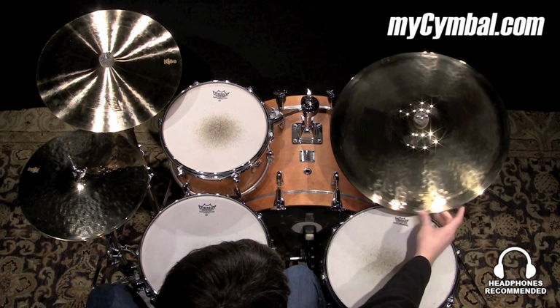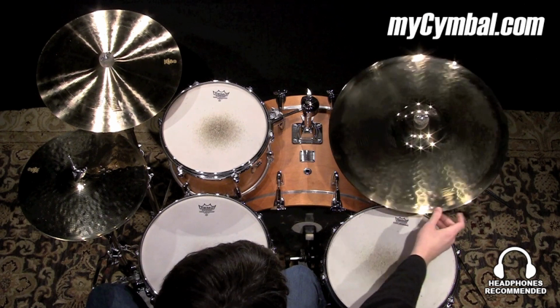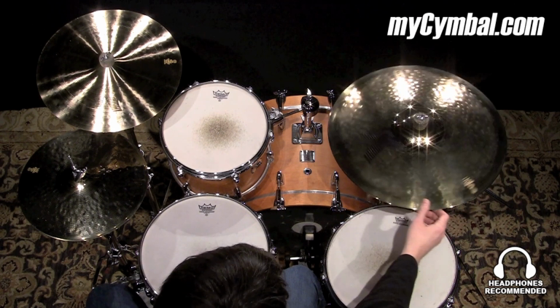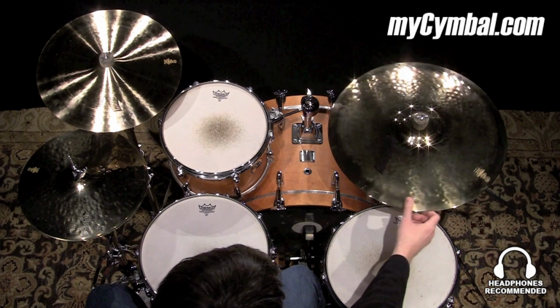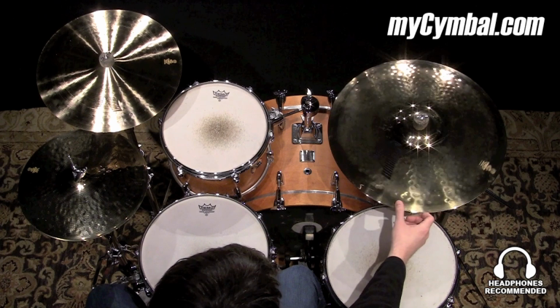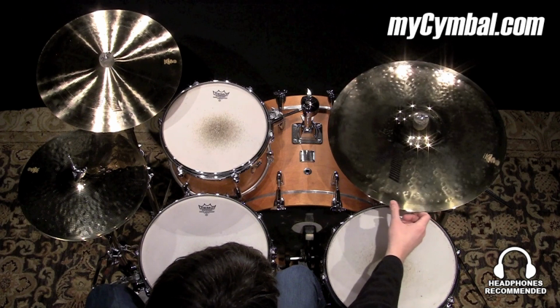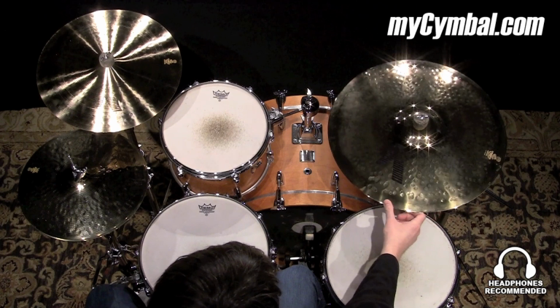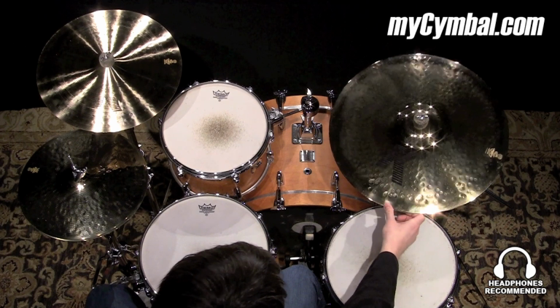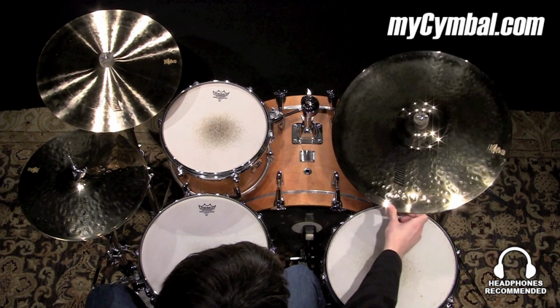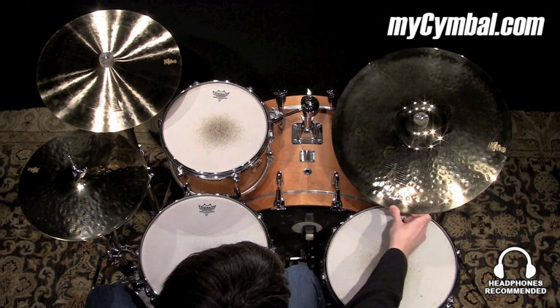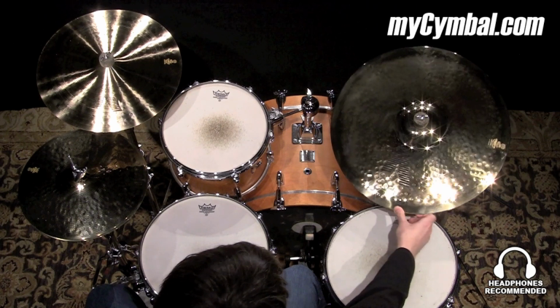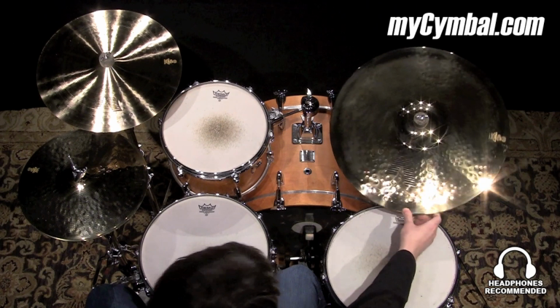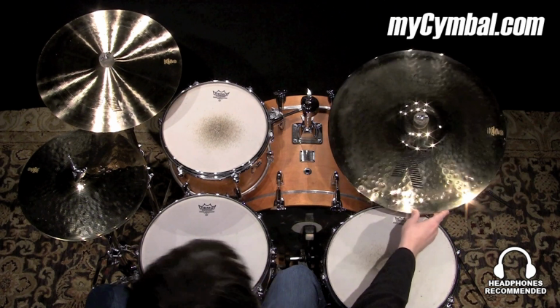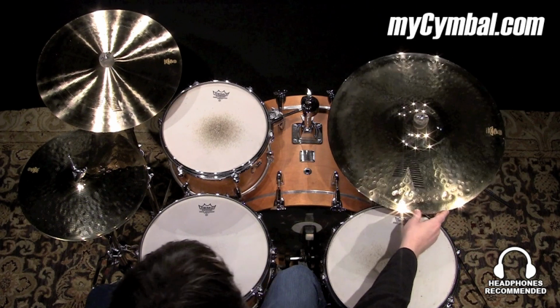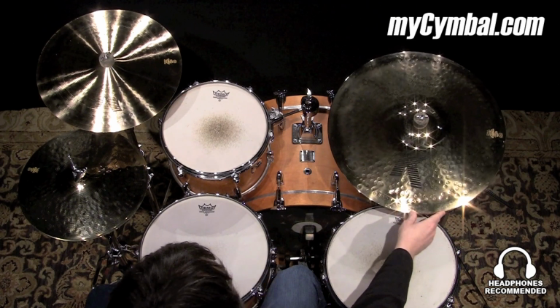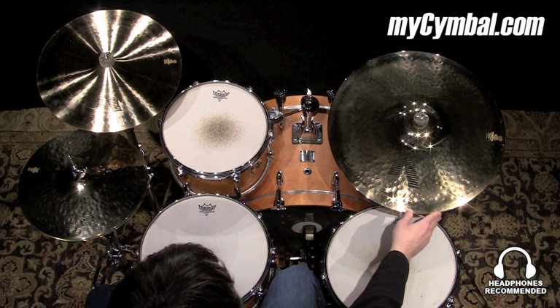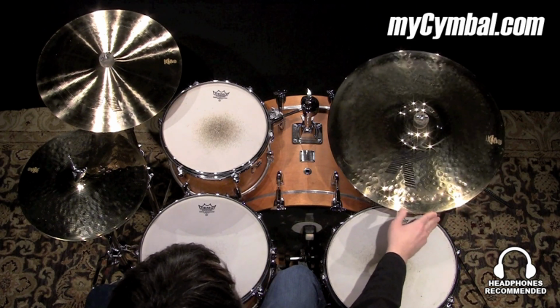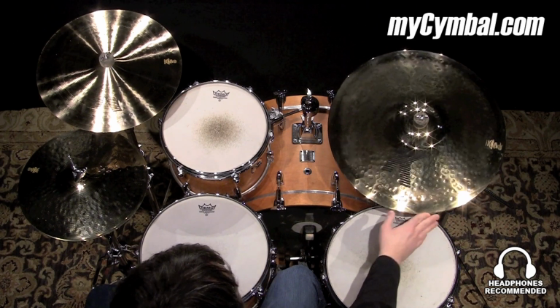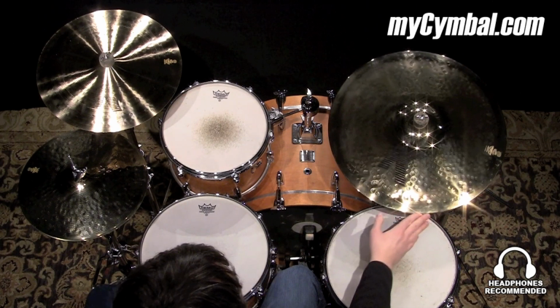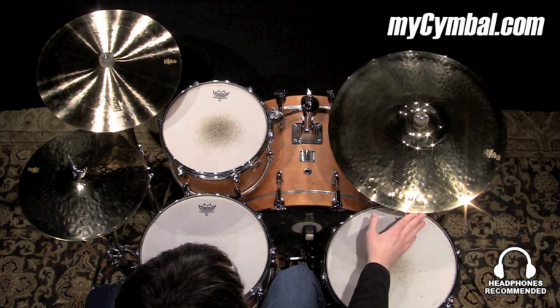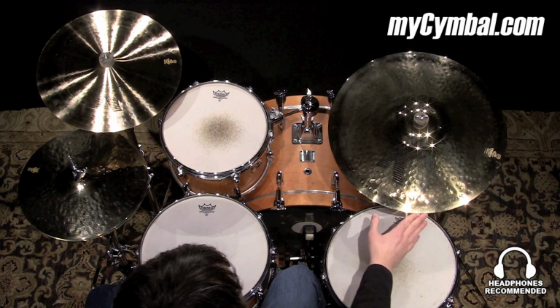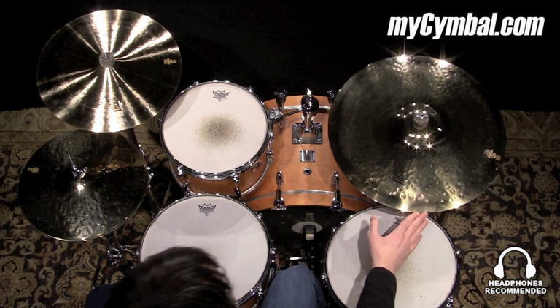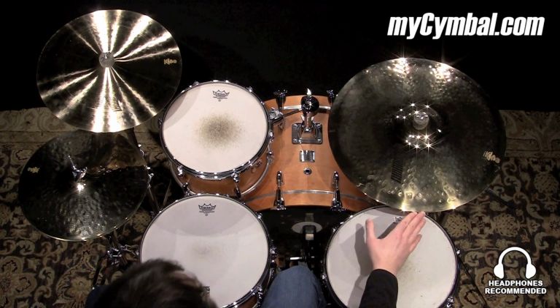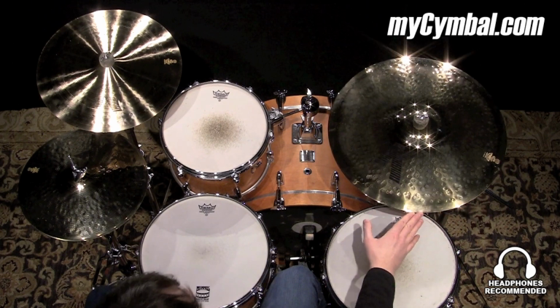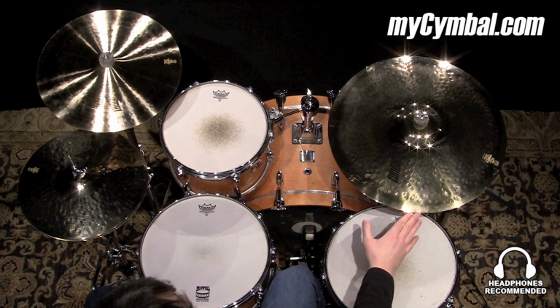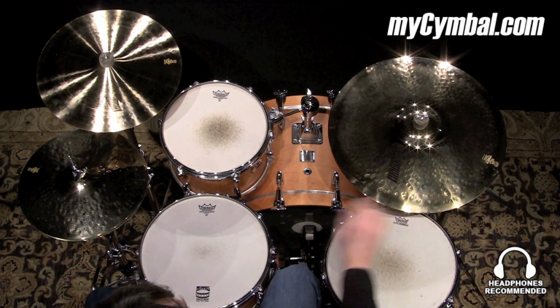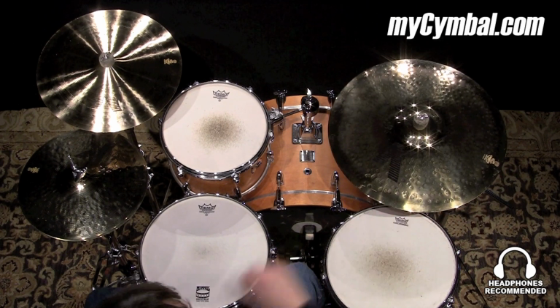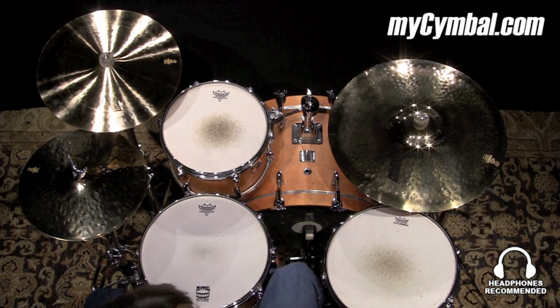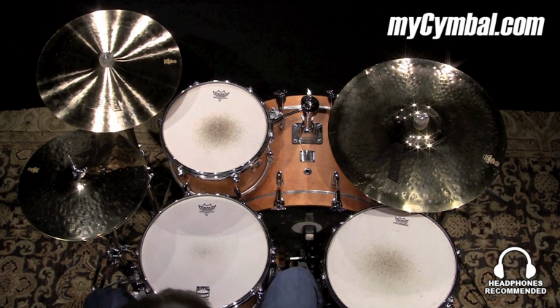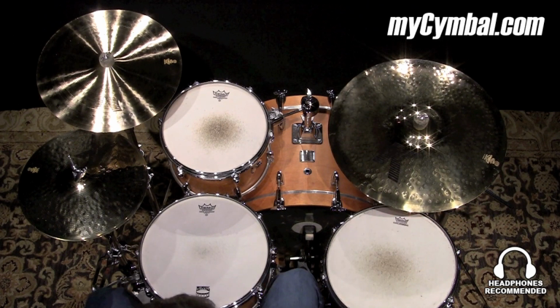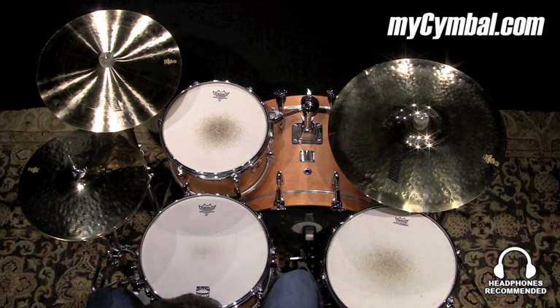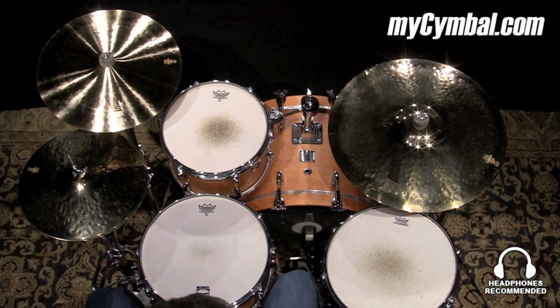Remember, you can get this exact Zildjian 20 inch K Custom Session ride only at MyCymbal.com.